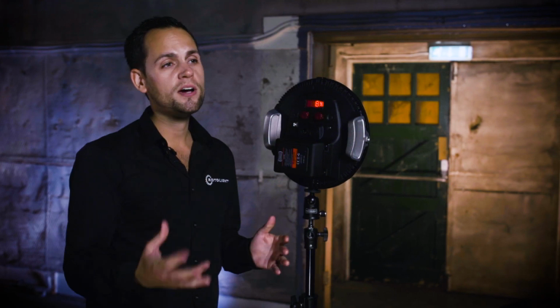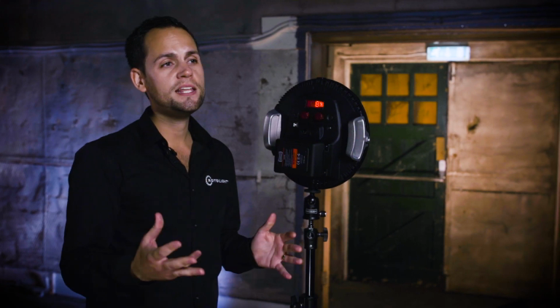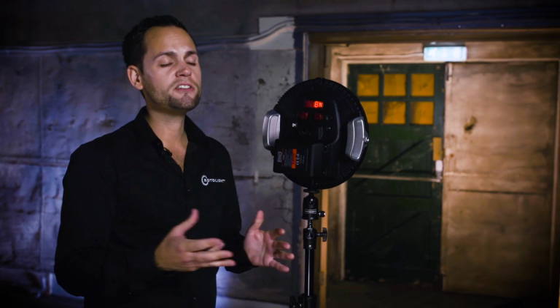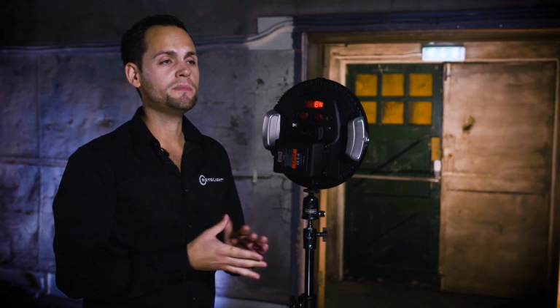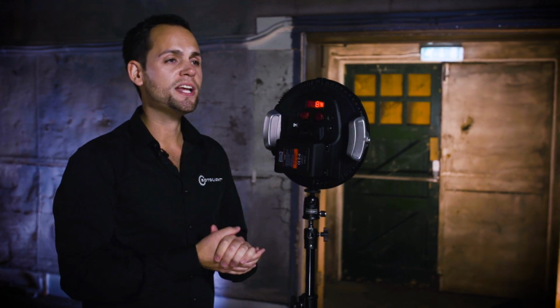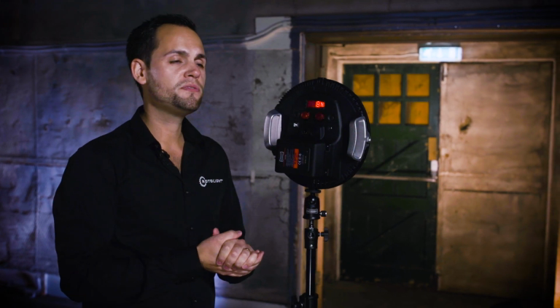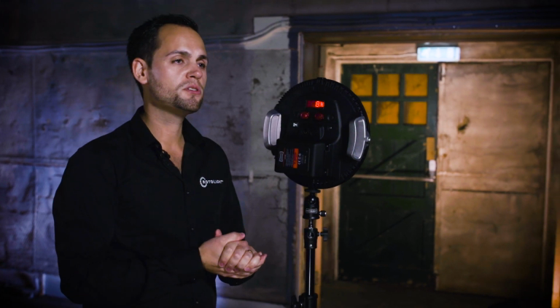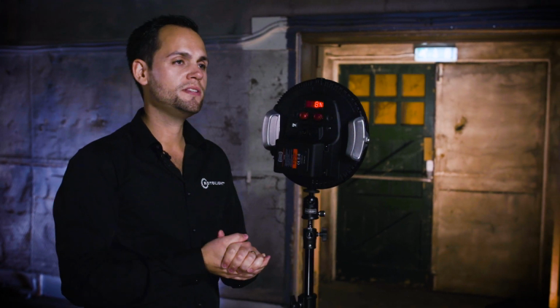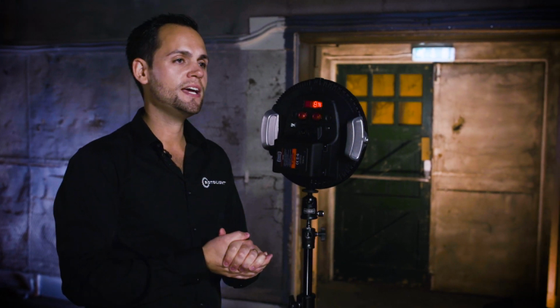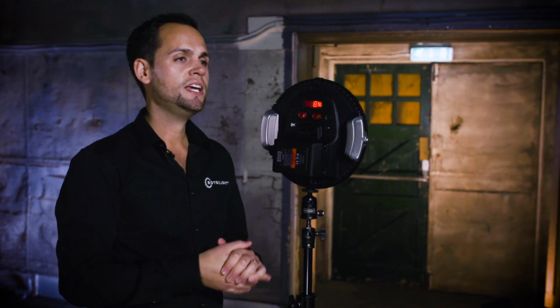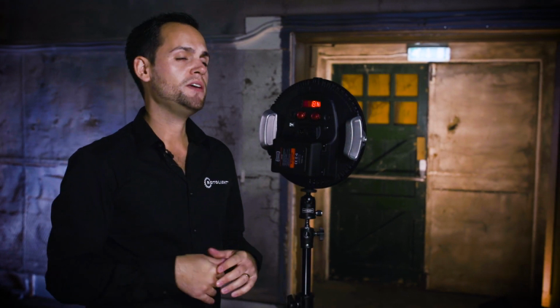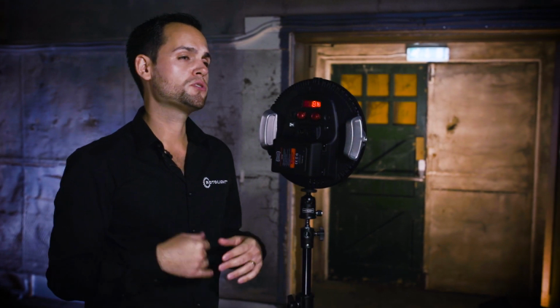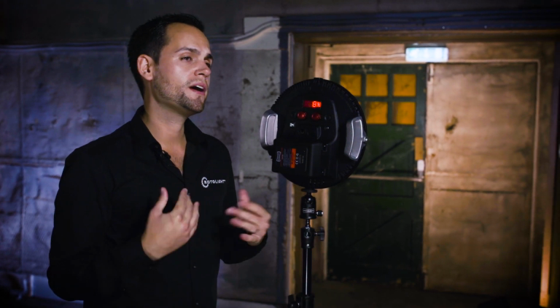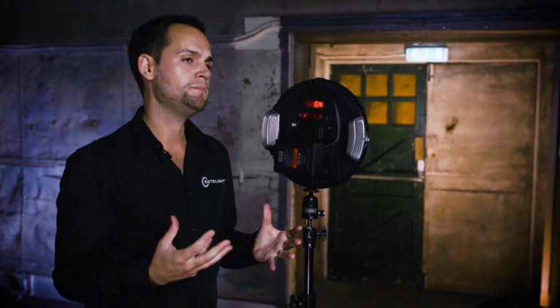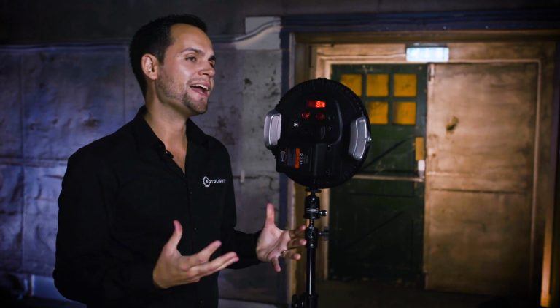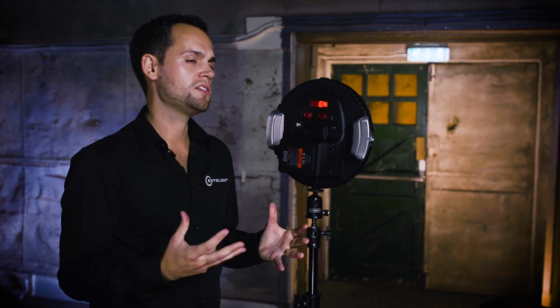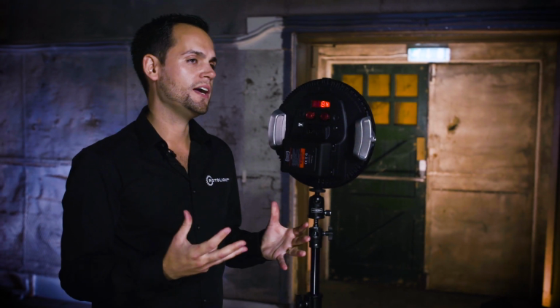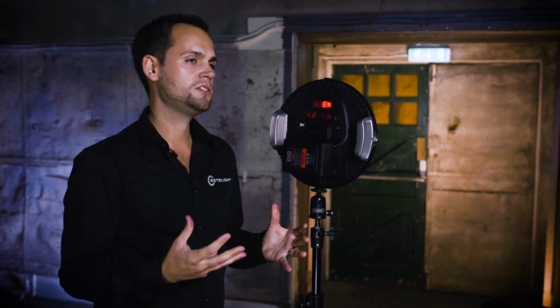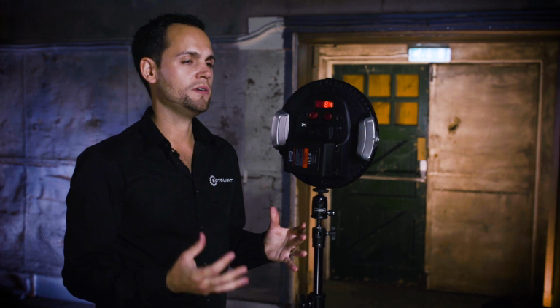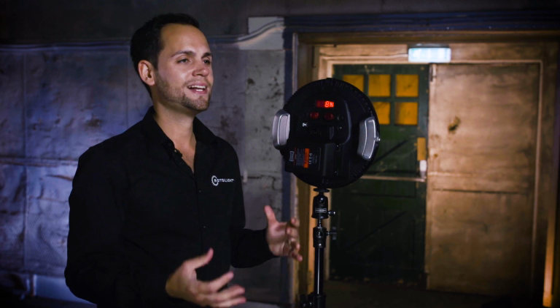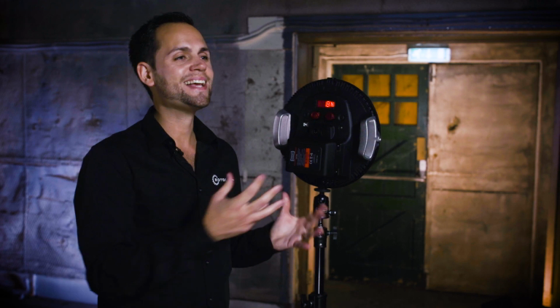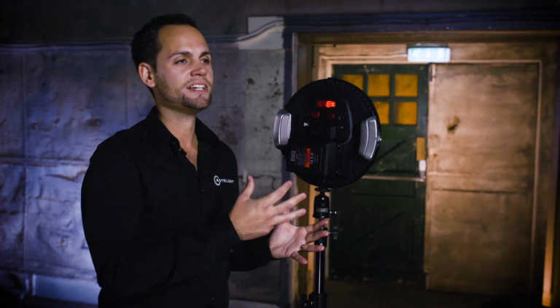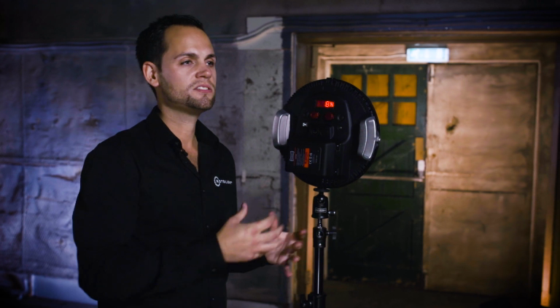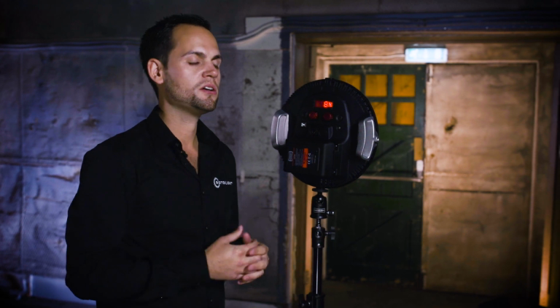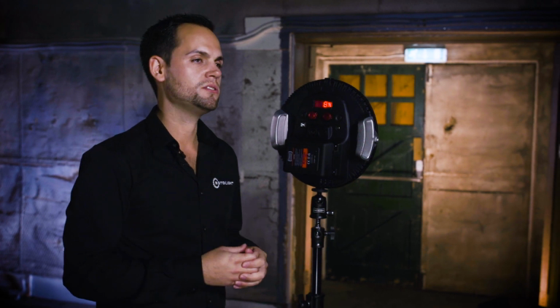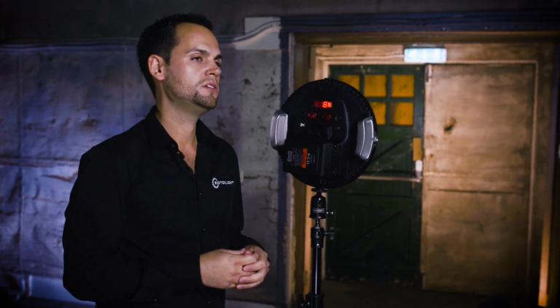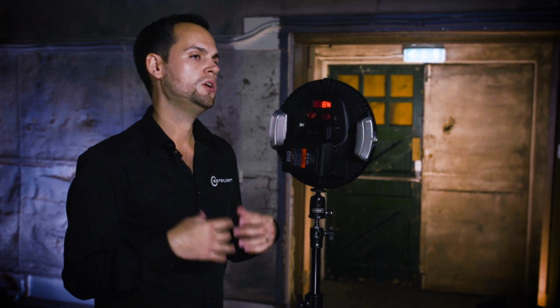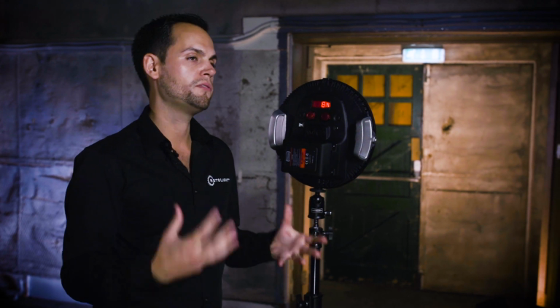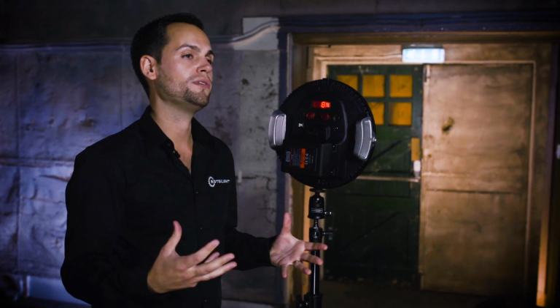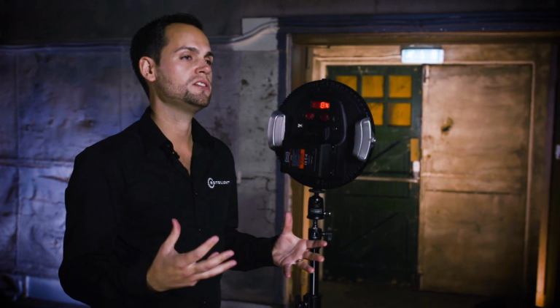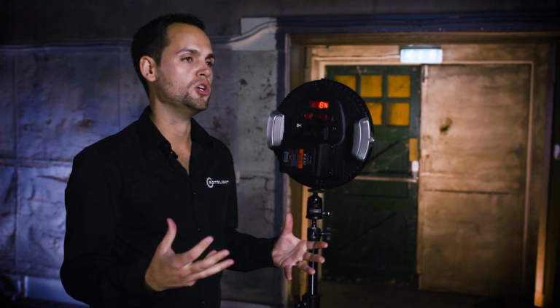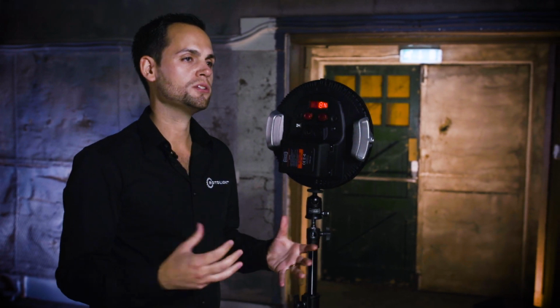Finally, there is a magenta filter in there if you're trying to match the light to a classic tungsten or fluorescent look.